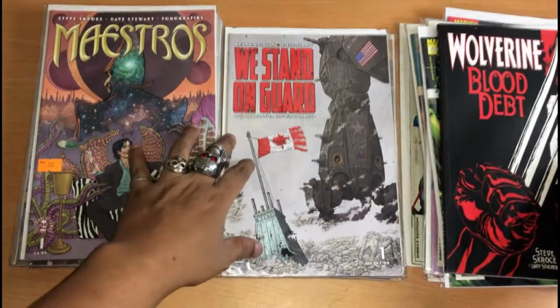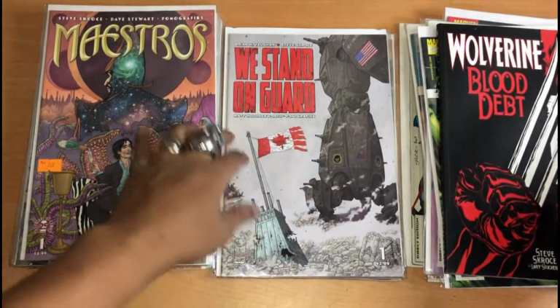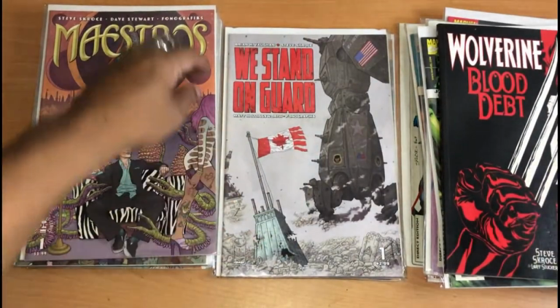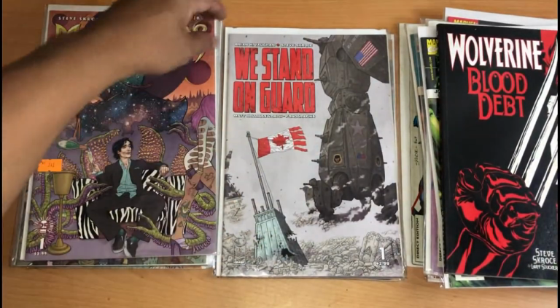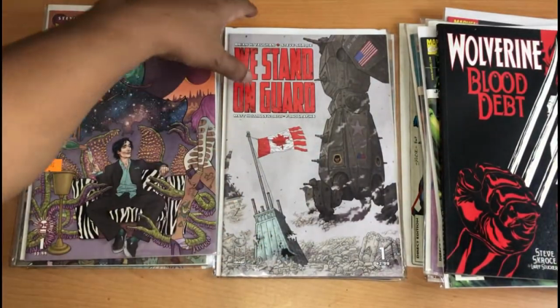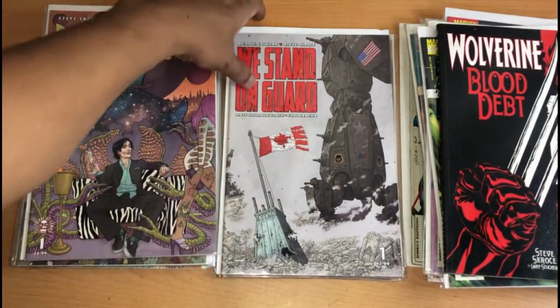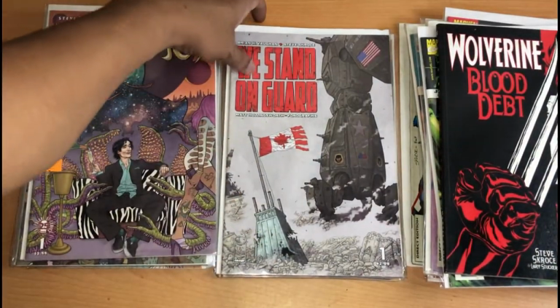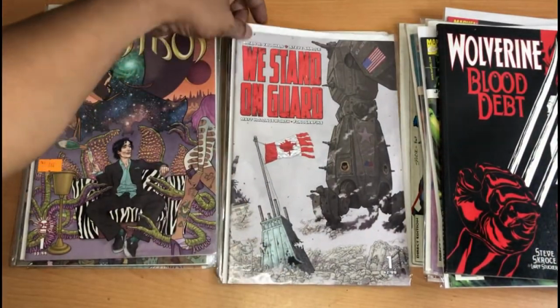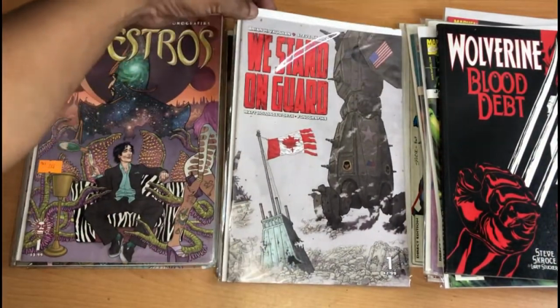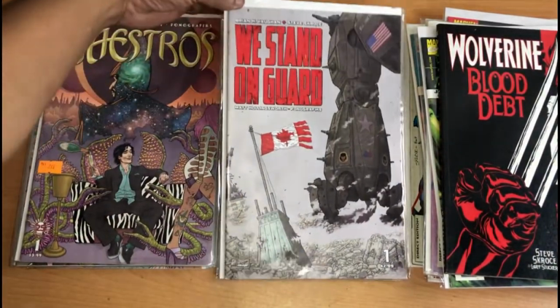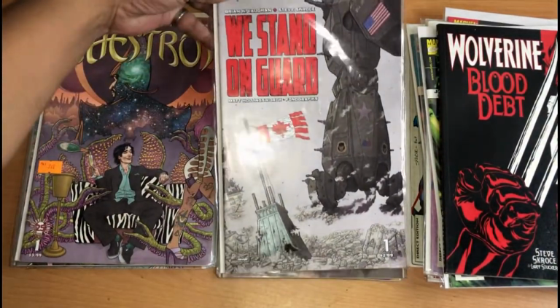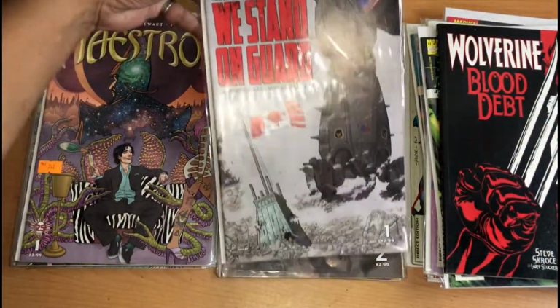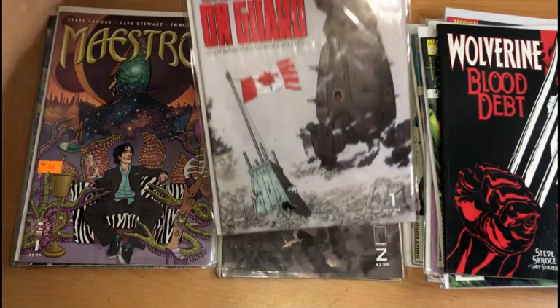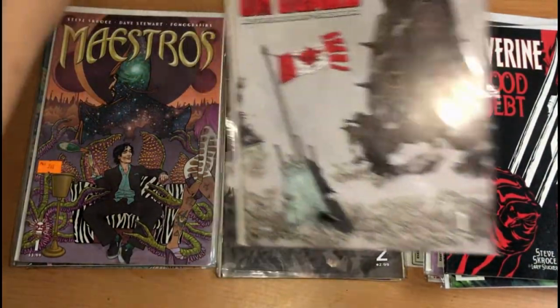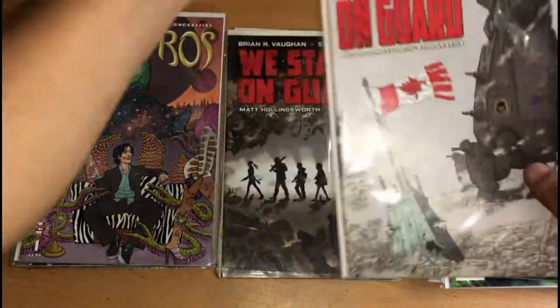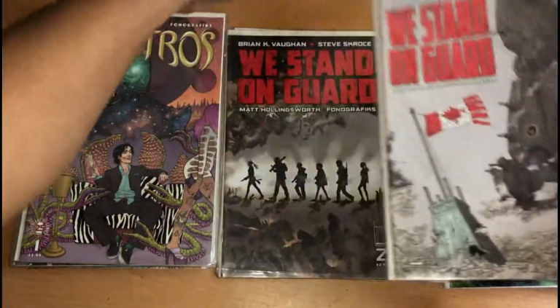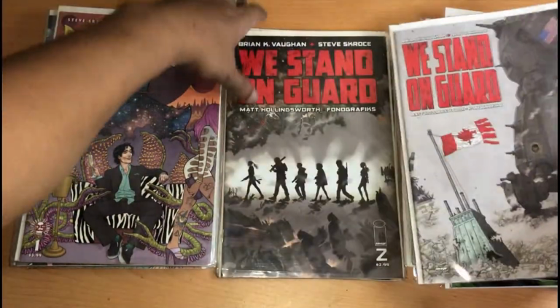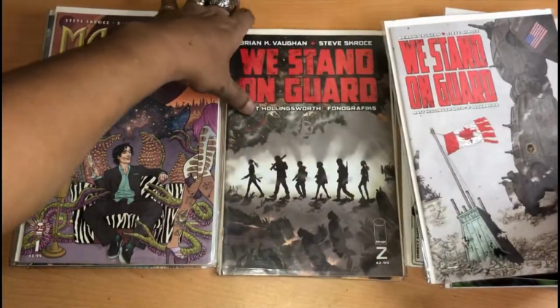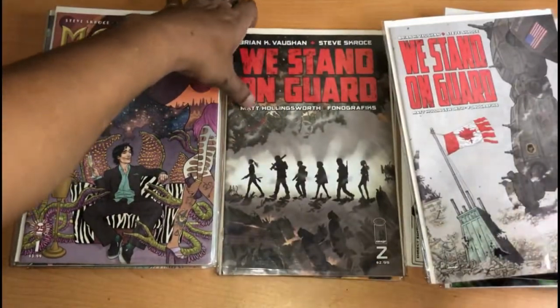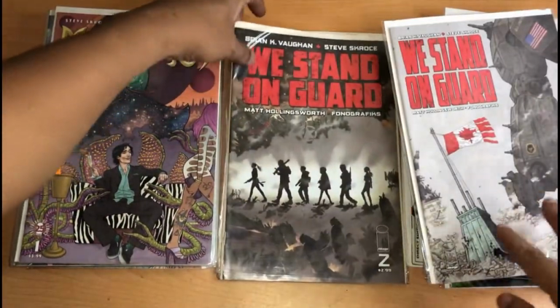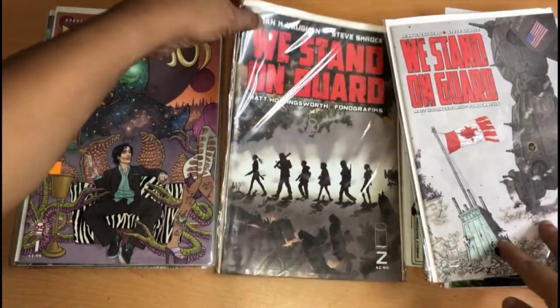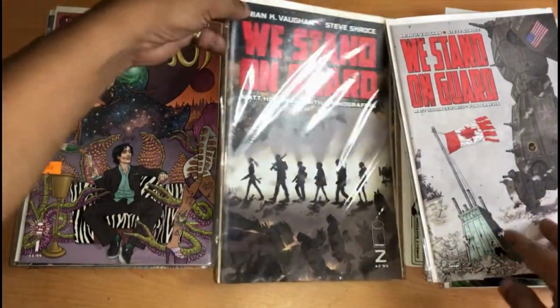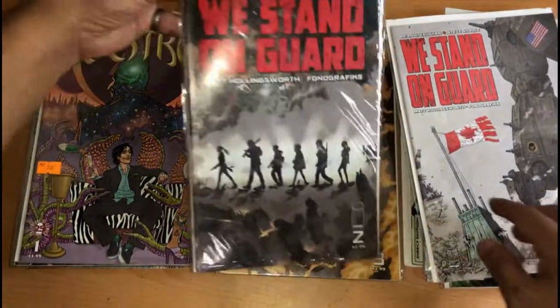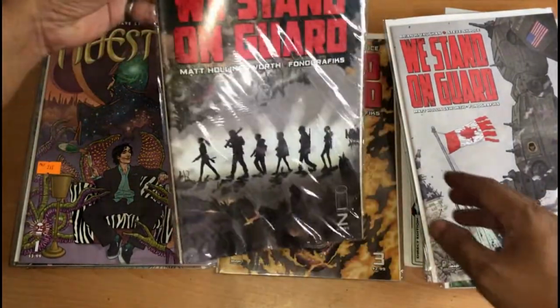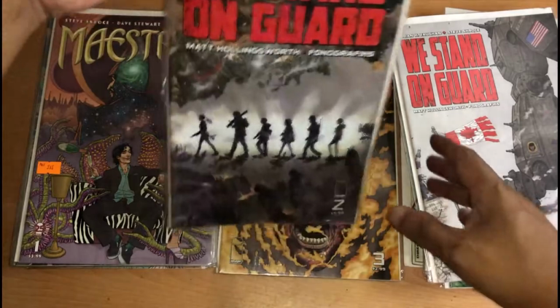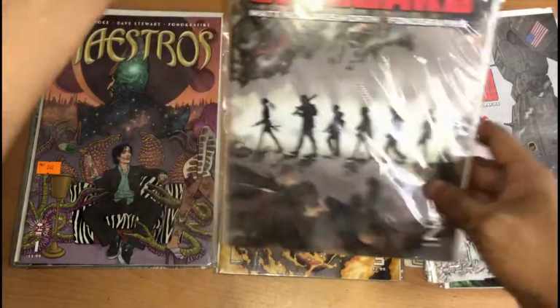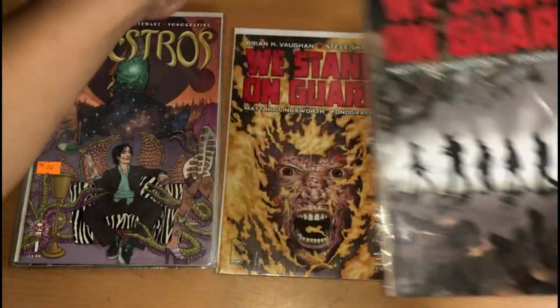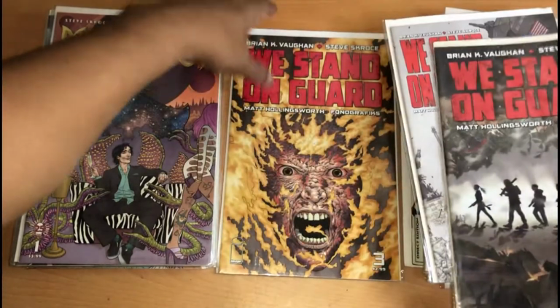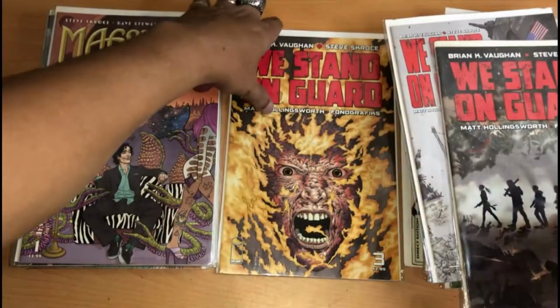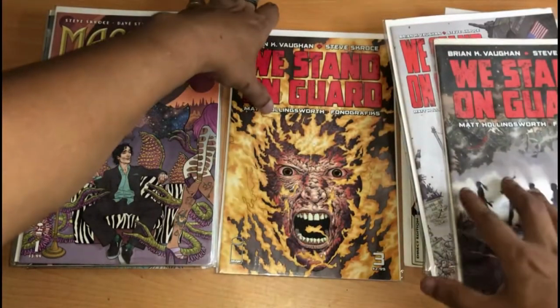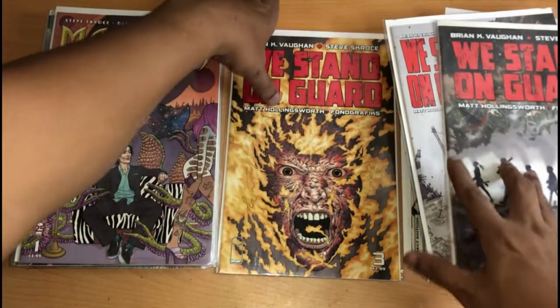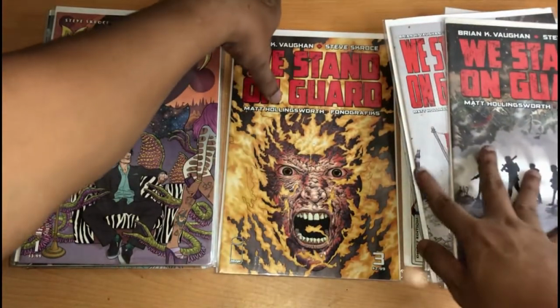This is We Stand On Guard, issue 1, with Brian K. Bone. 2 and 3.